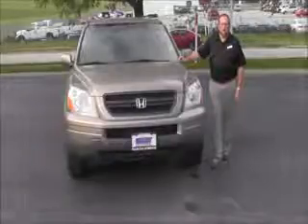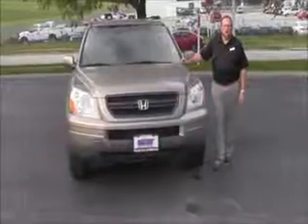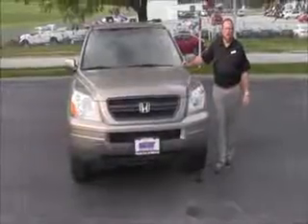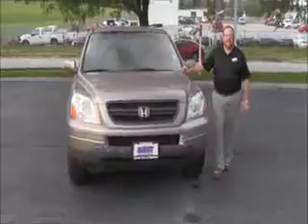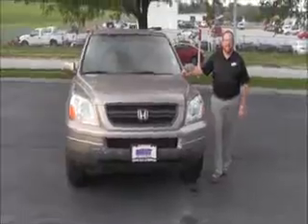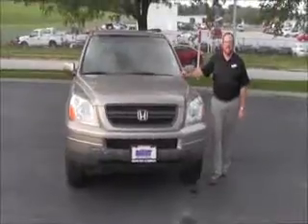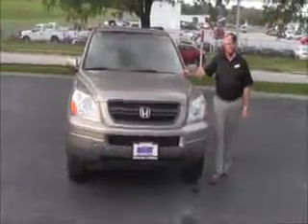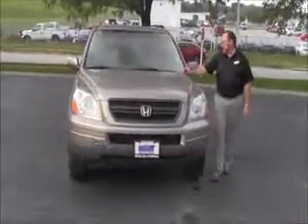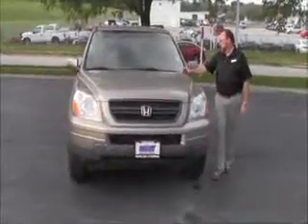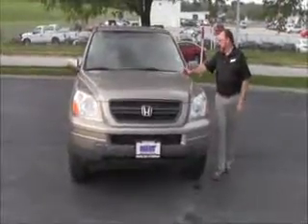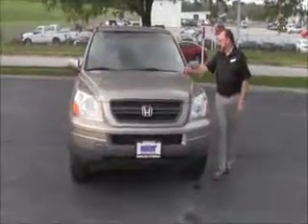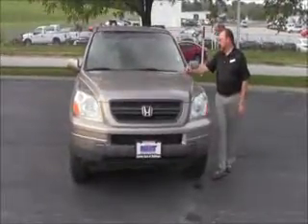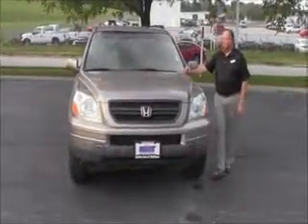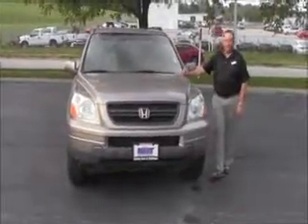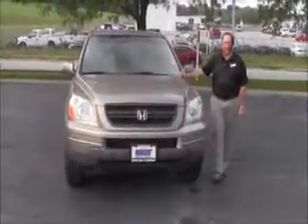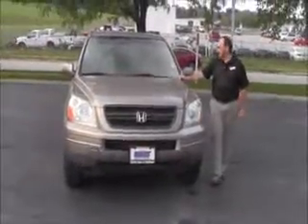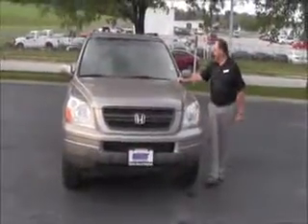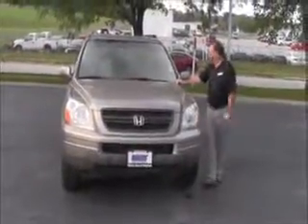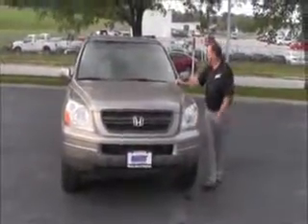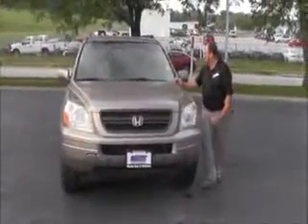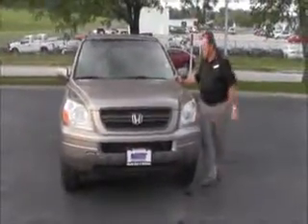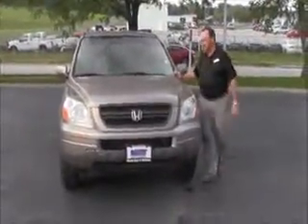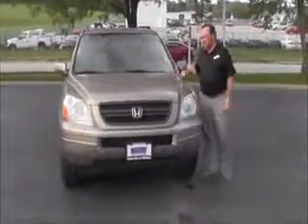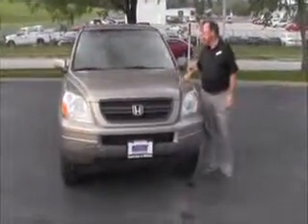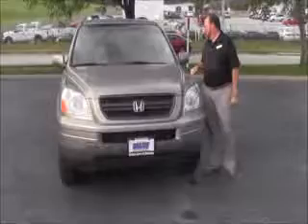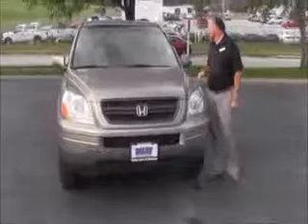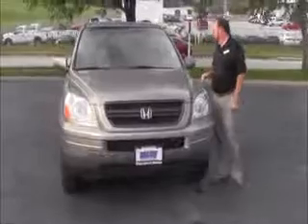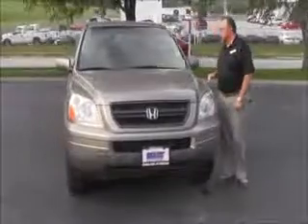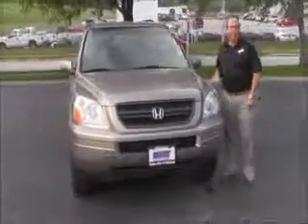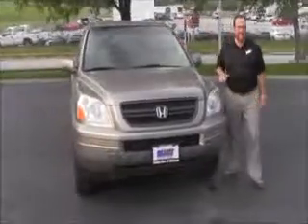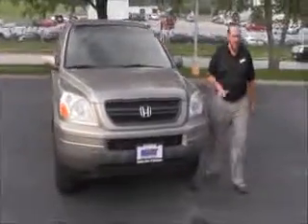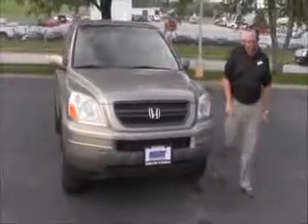Brian Kelly here for Honda Giant, here to show you this 2004 Honda Pilot EXL model, just came in on trade with 160,000 miles.